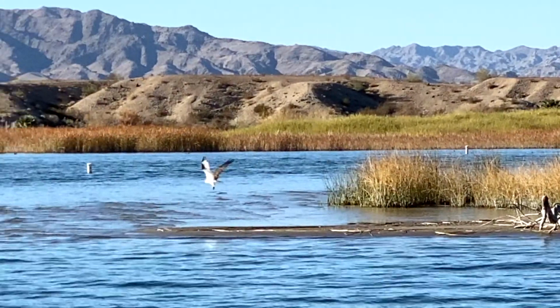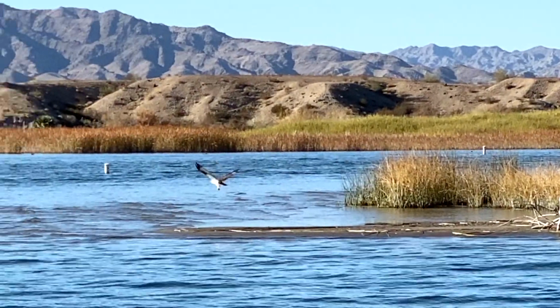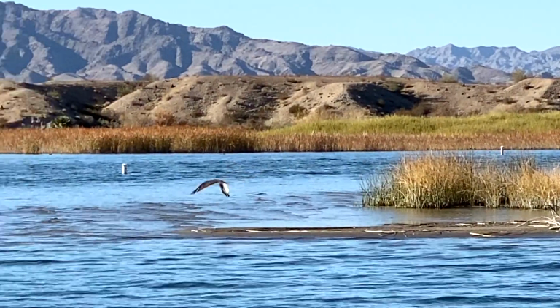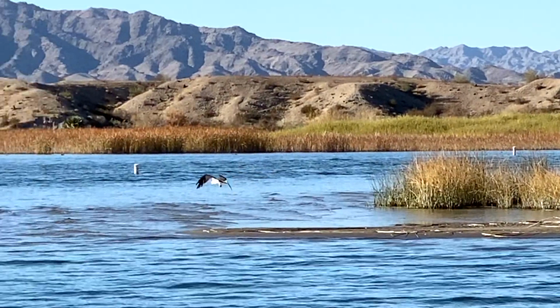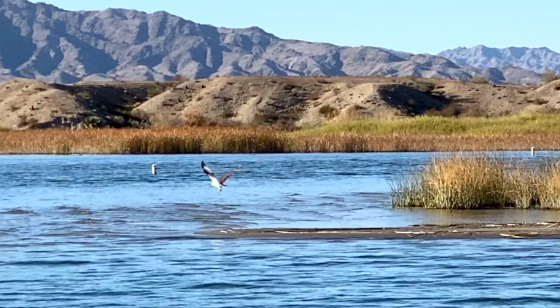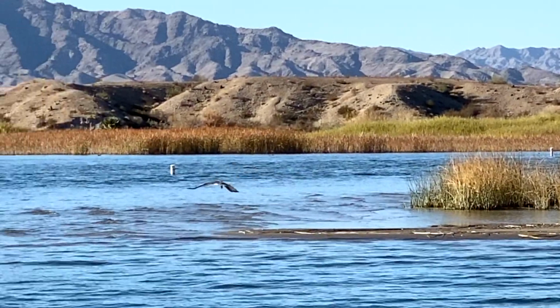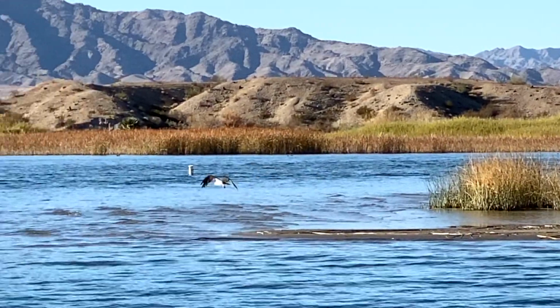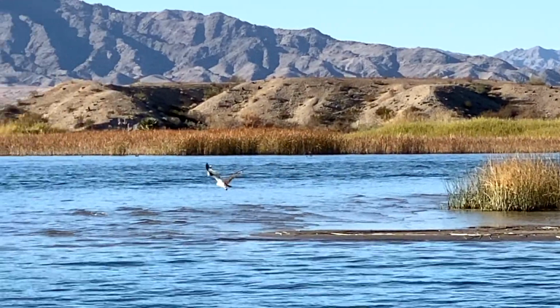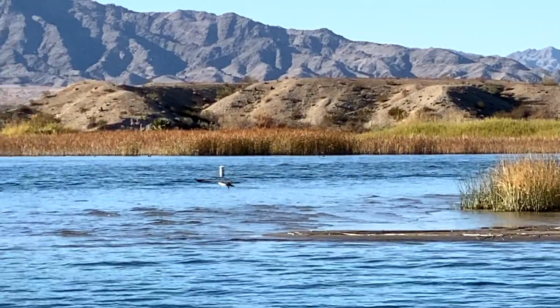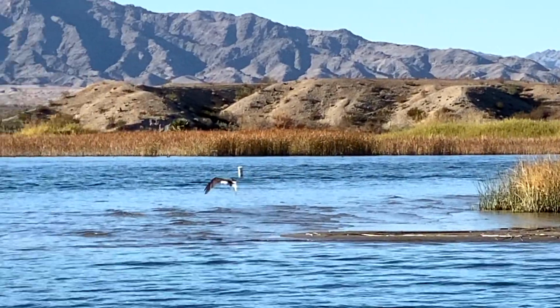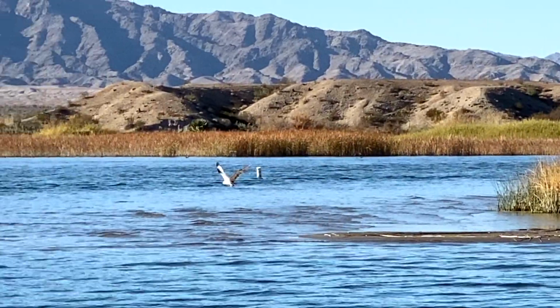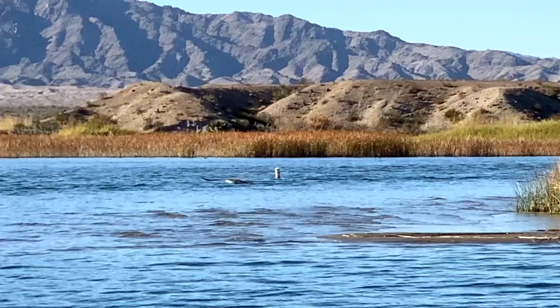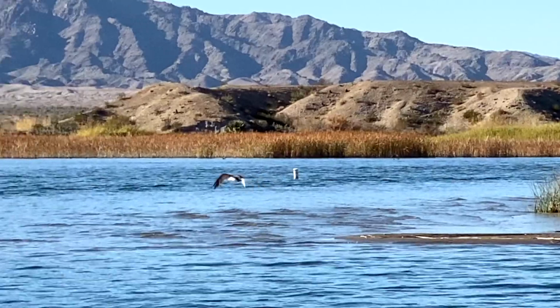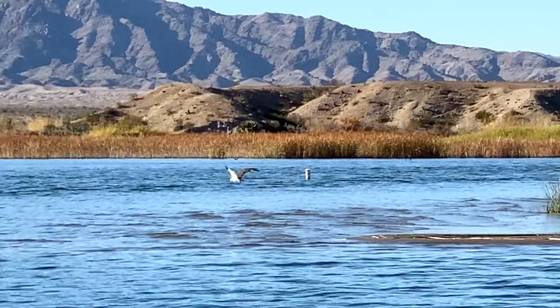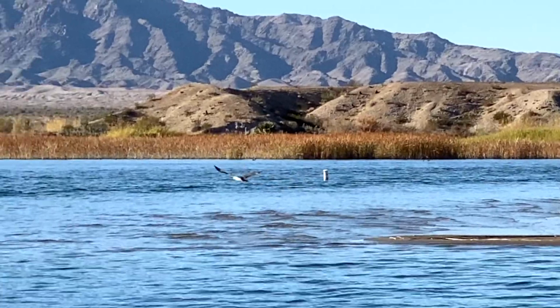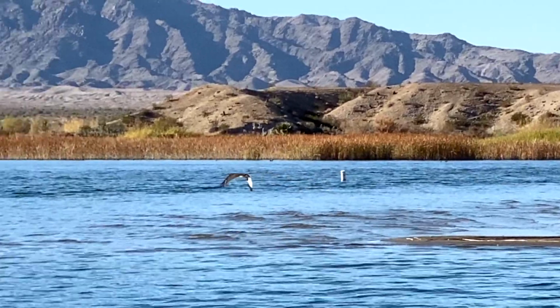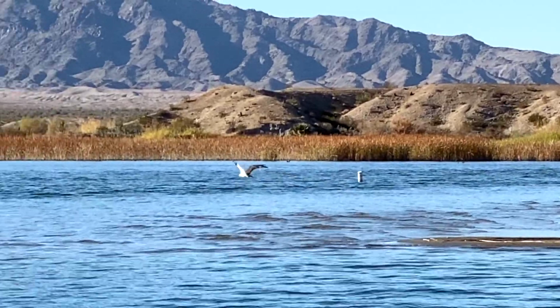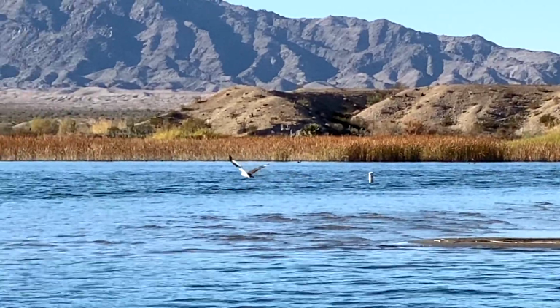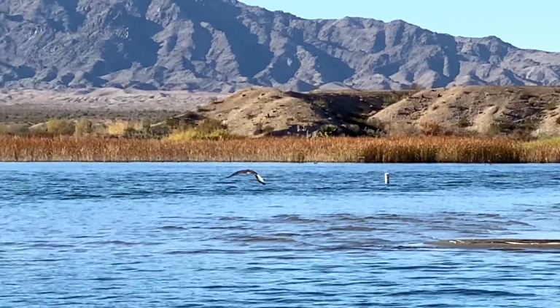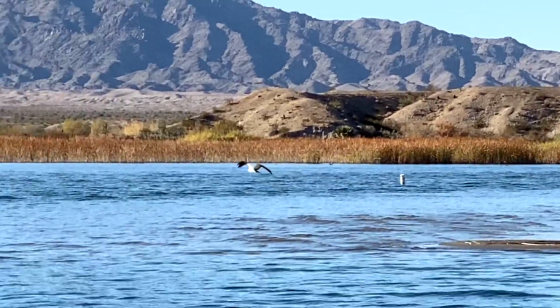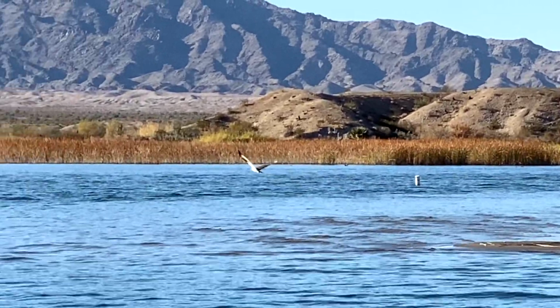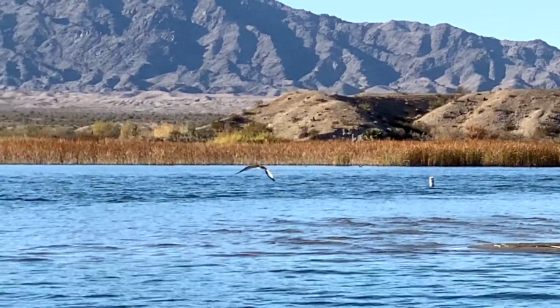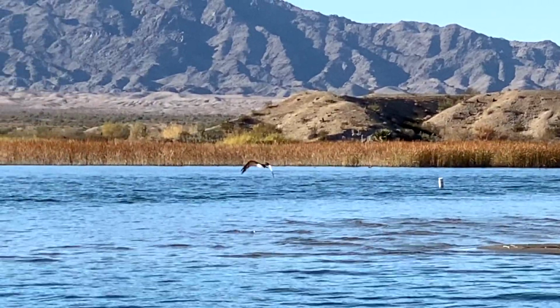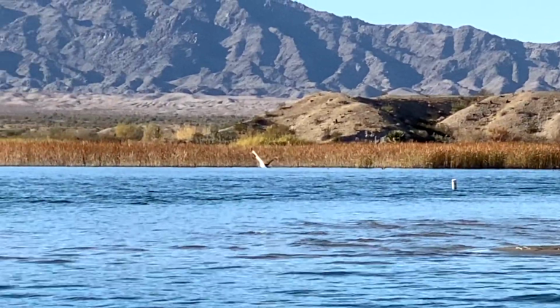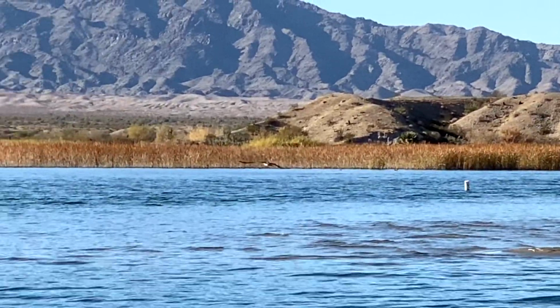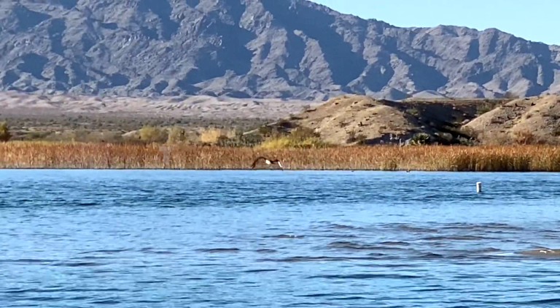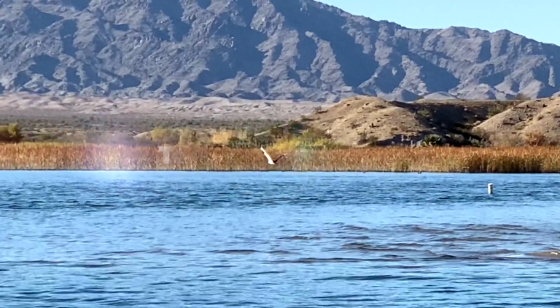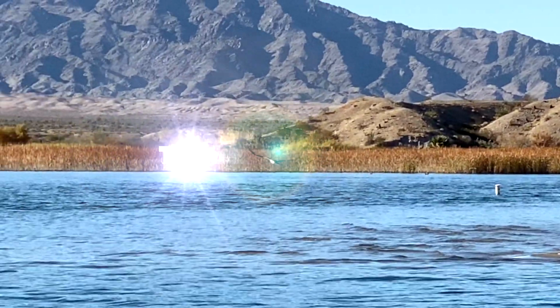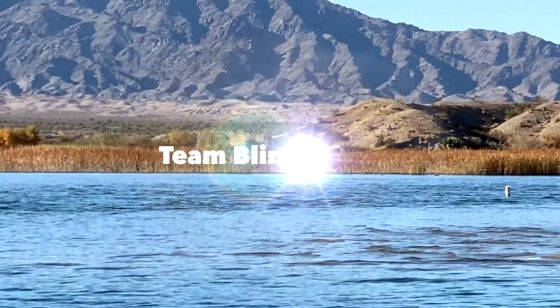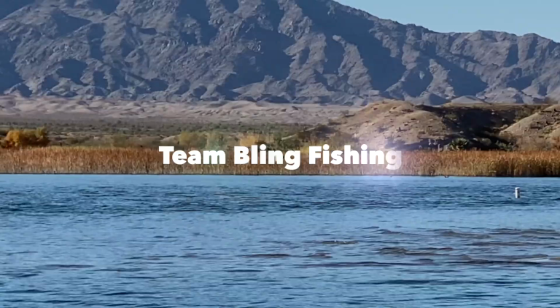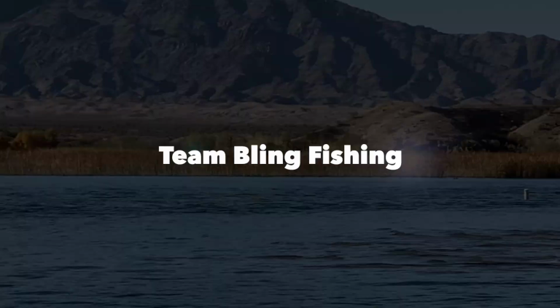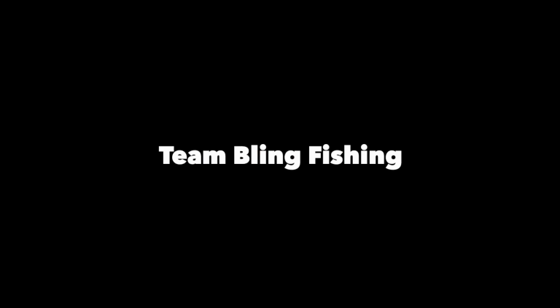Like always, thanks for watching, and for more tips subscribe to my YouTube channel or reach out to me on social media. Tight lines.